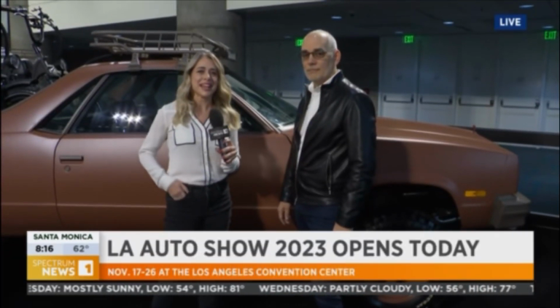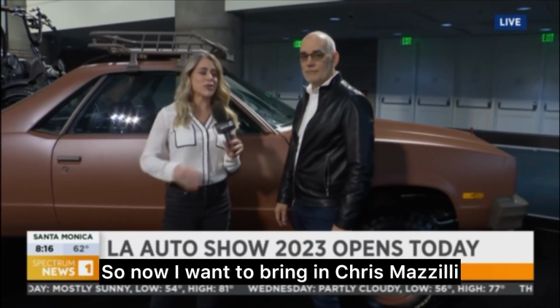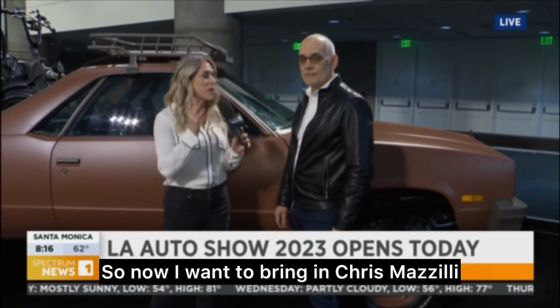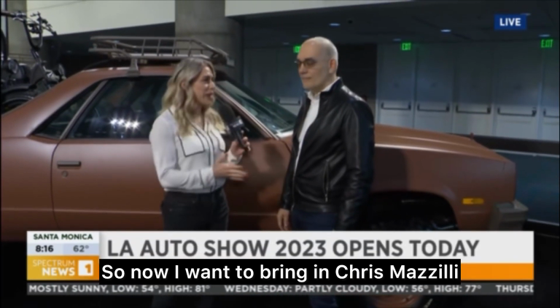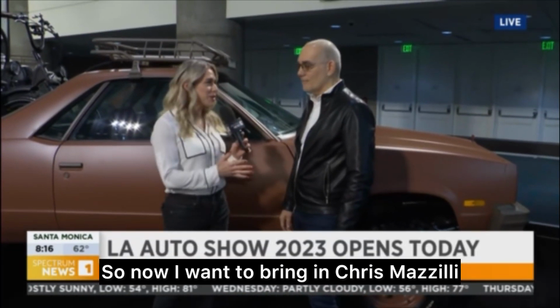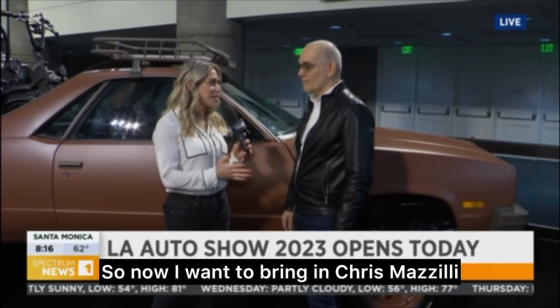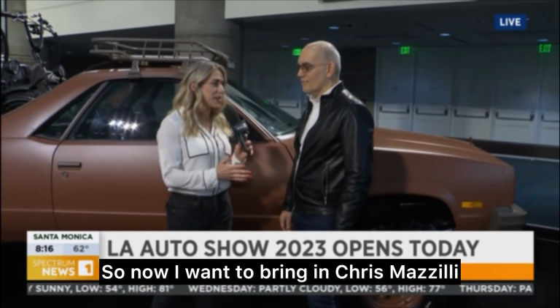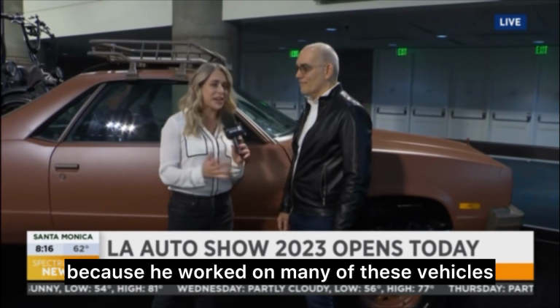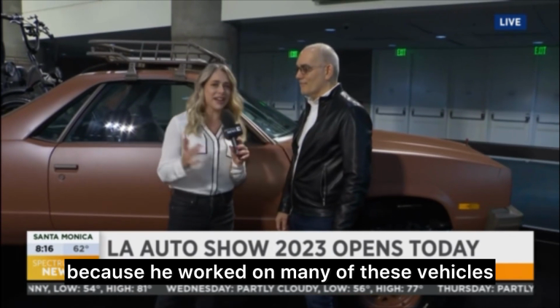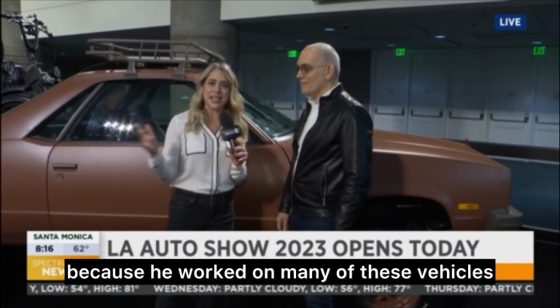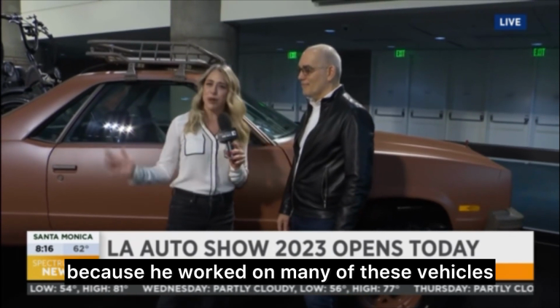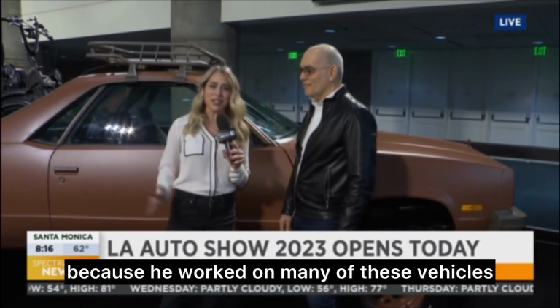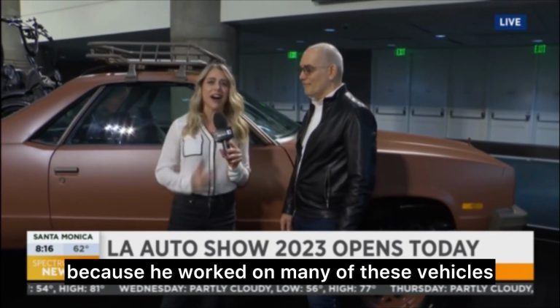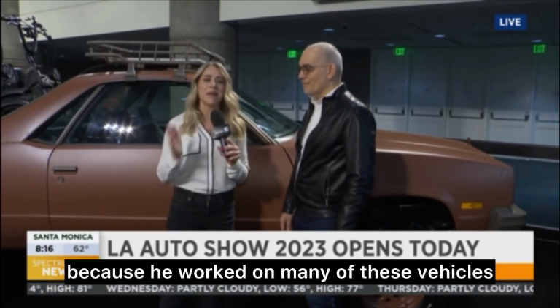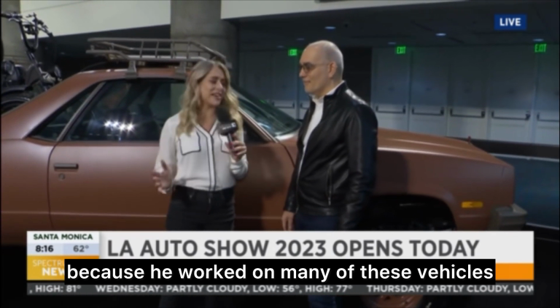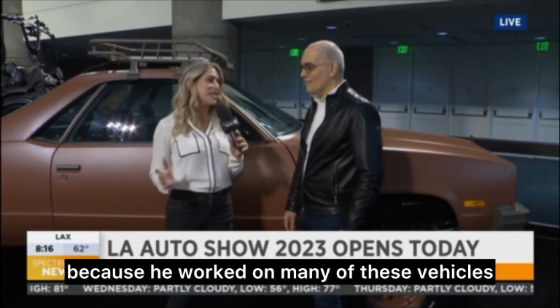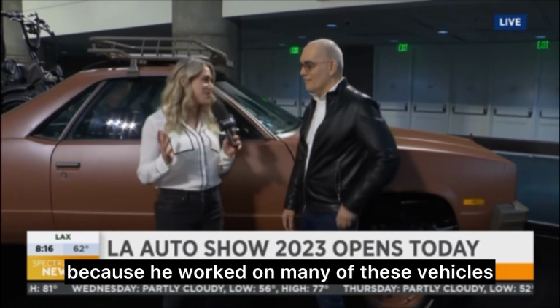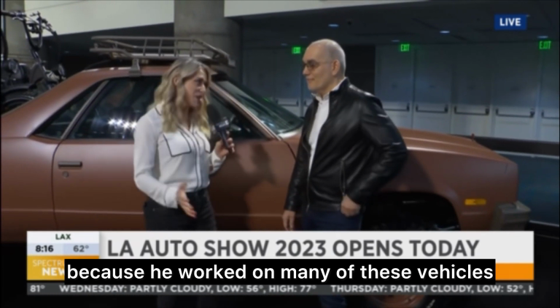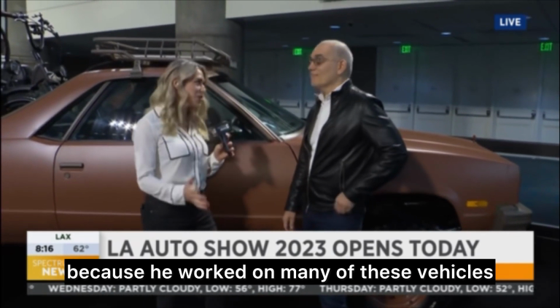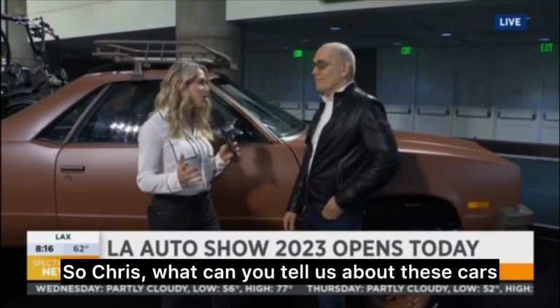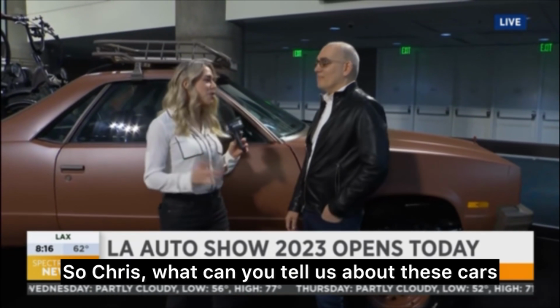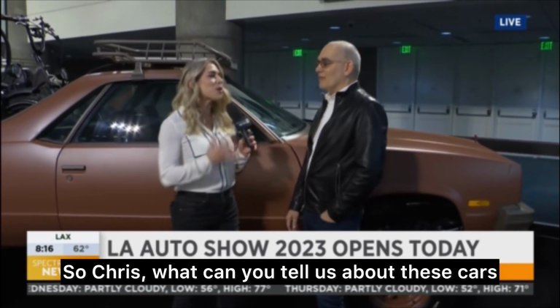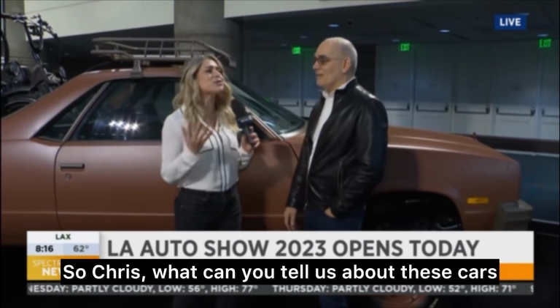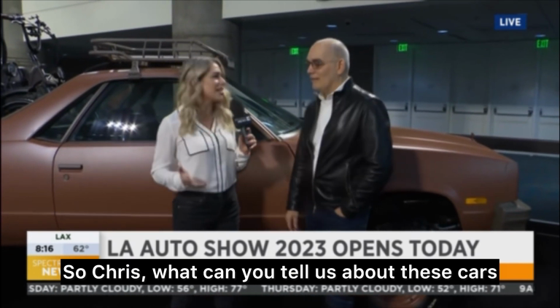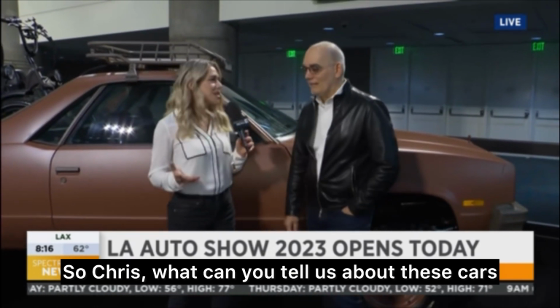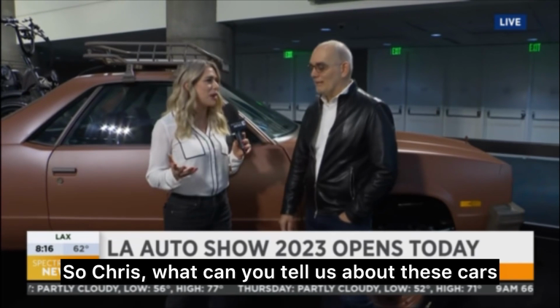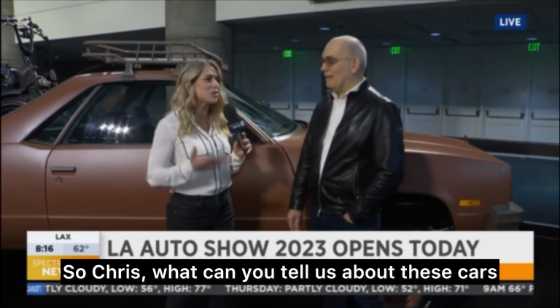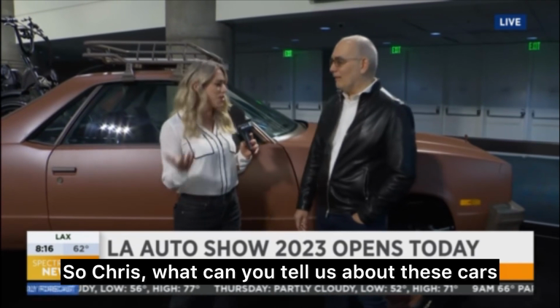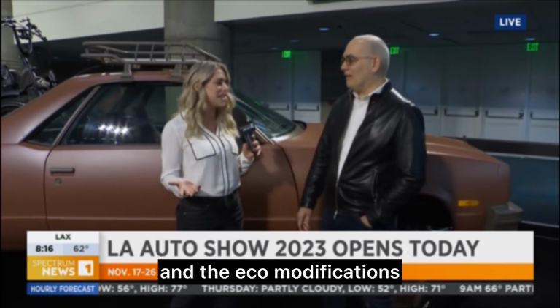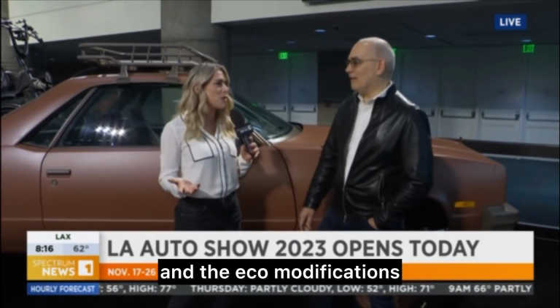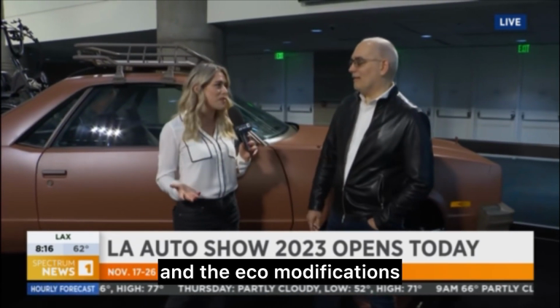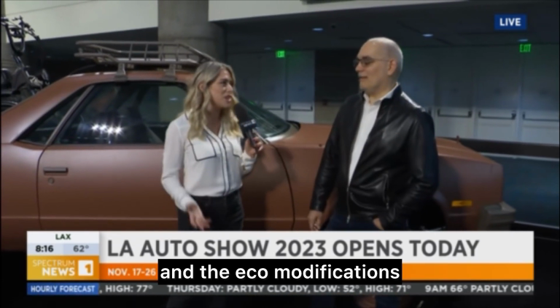So now I want to bring in Chris Mazzilli because he worked on many of these vehicles. Chris, what can you tell us about these cars and the eco-modifications?